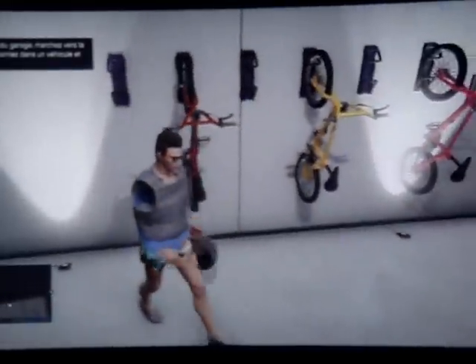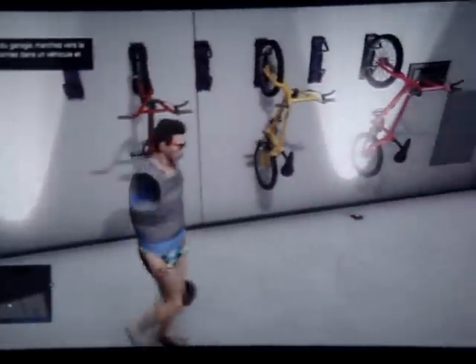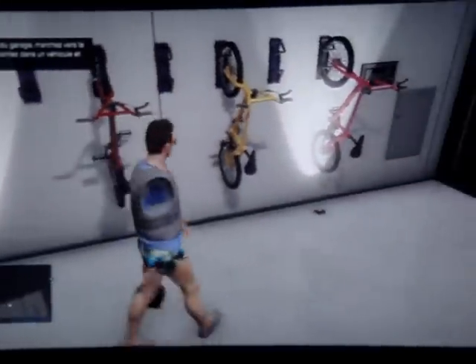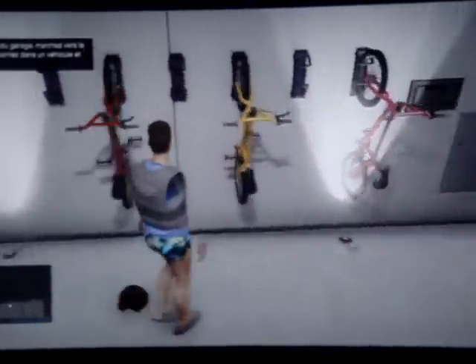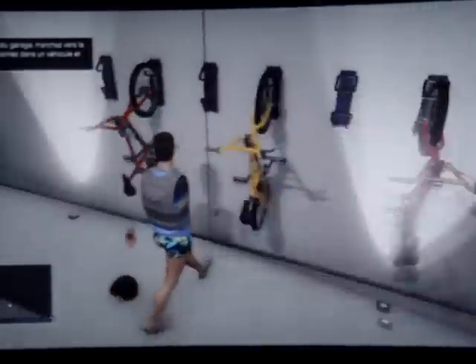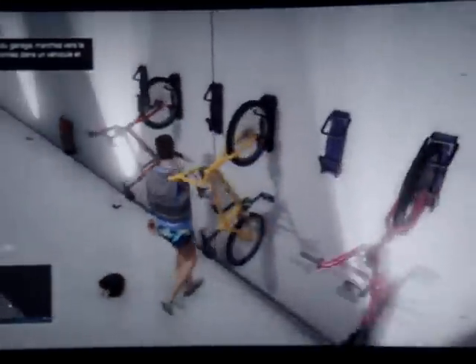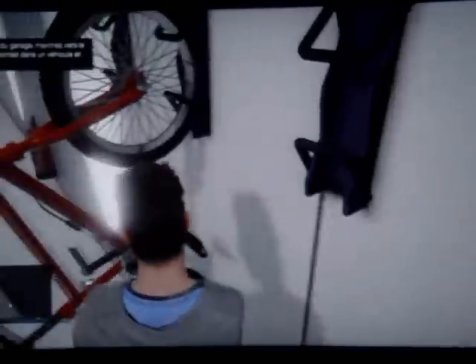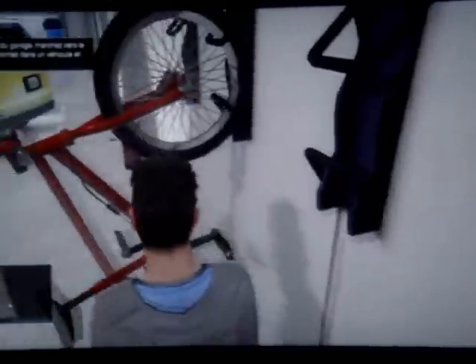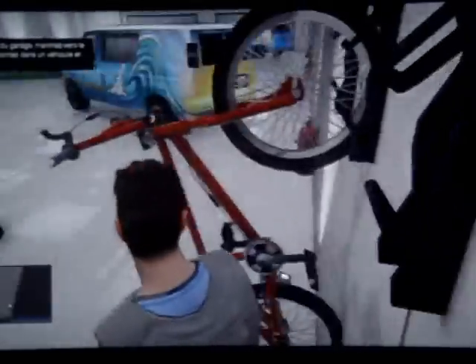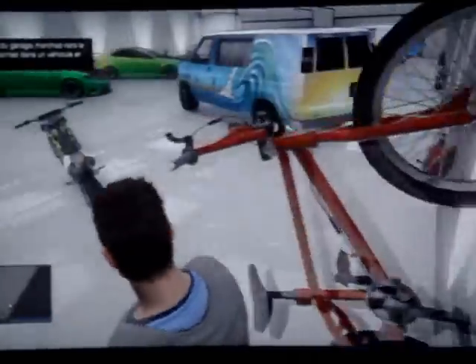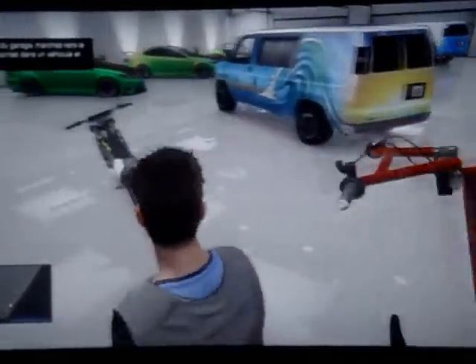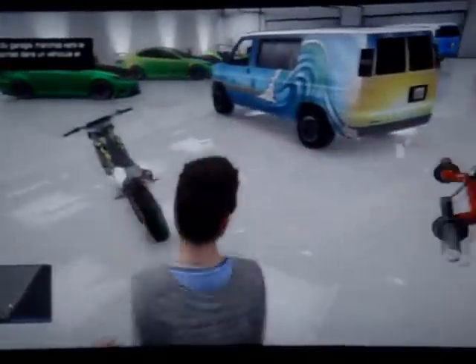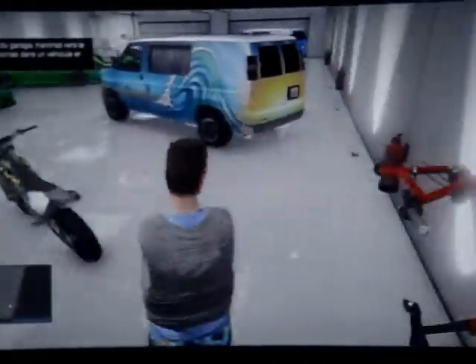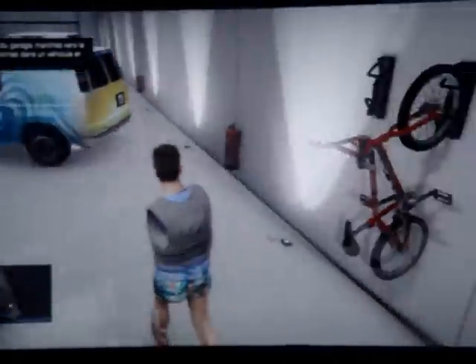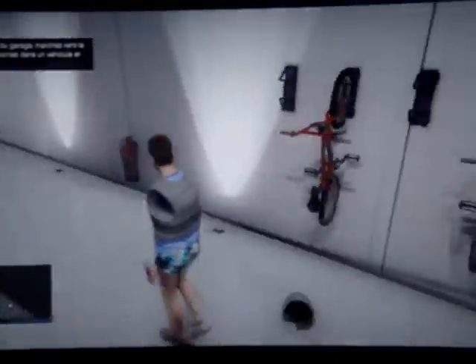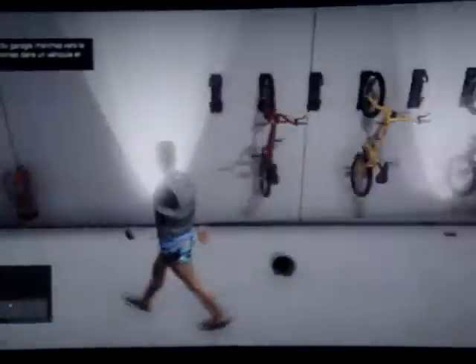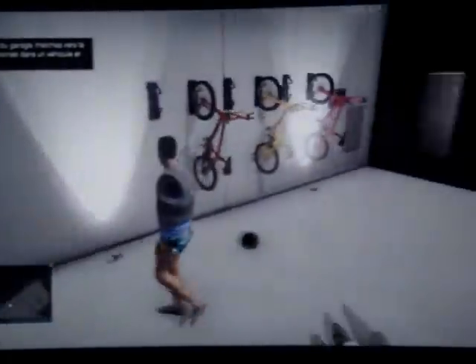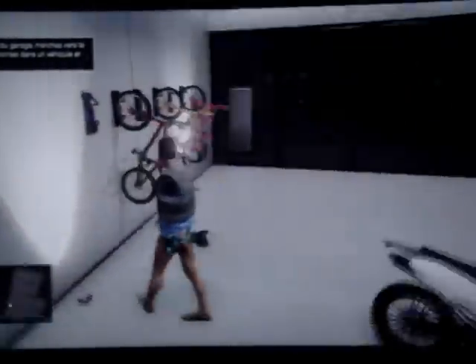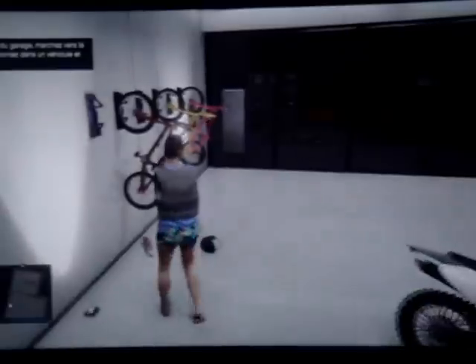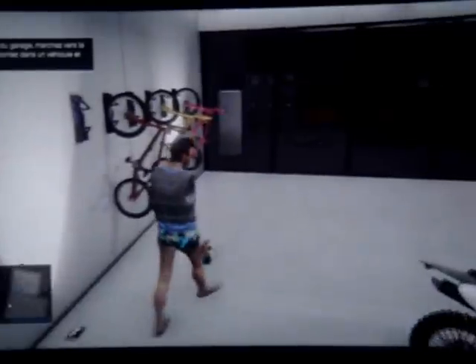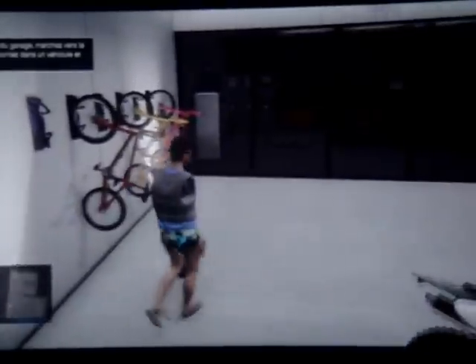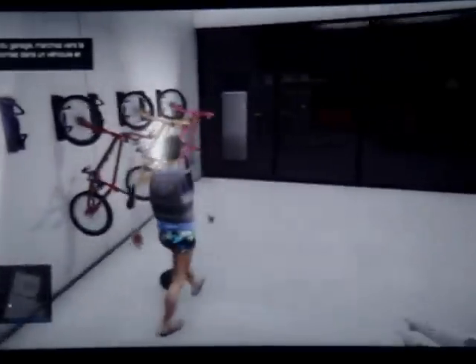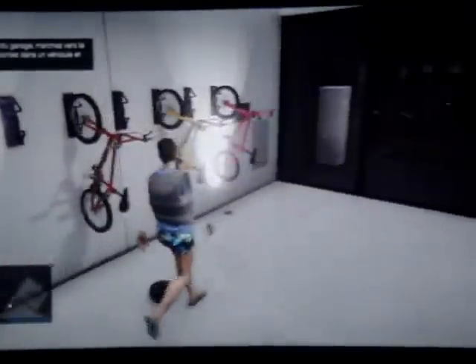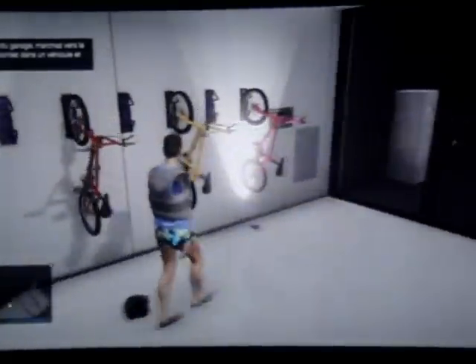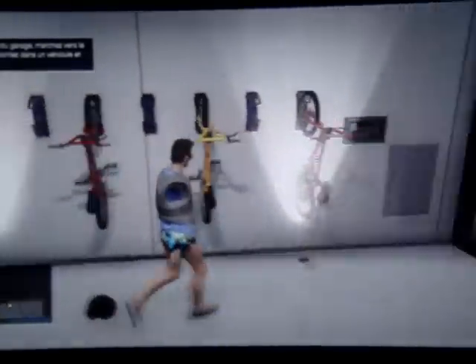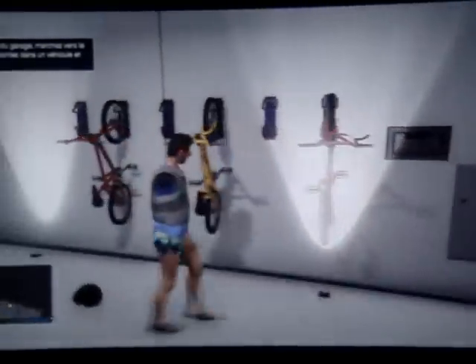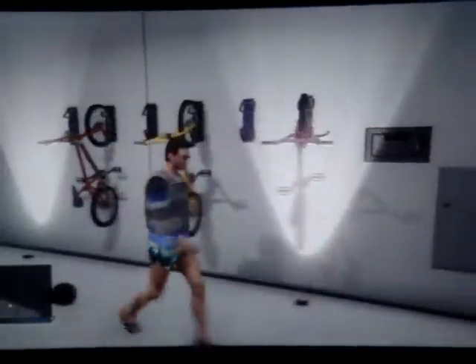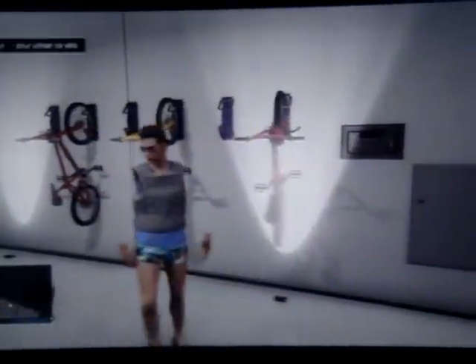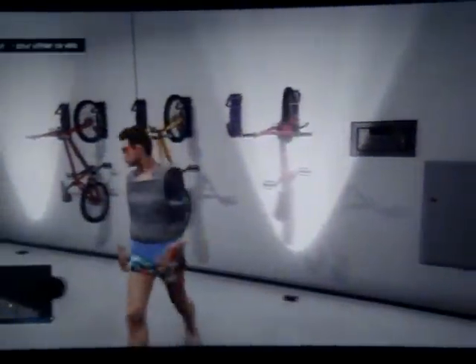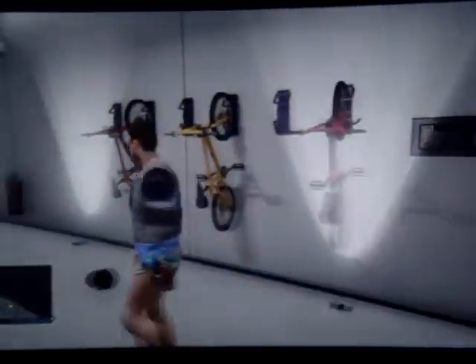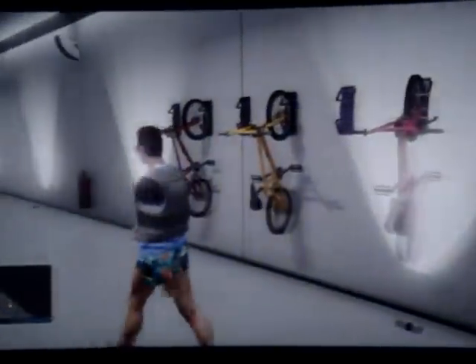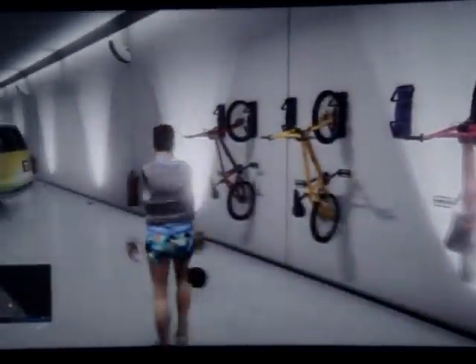Donc voilà. C'est un glitch assez sympa à réaliser. Bref, c'est bien — c'est un glitch quoi !